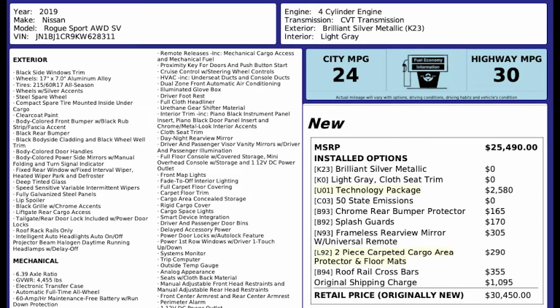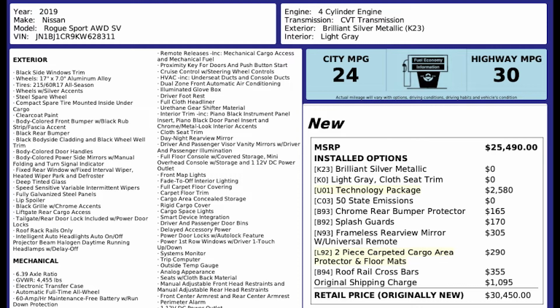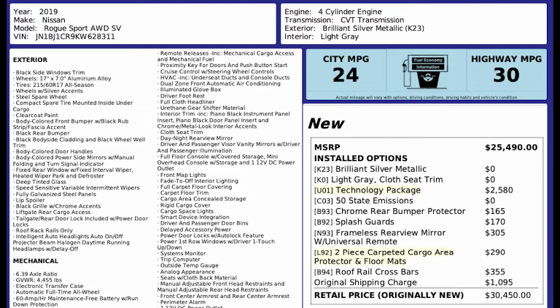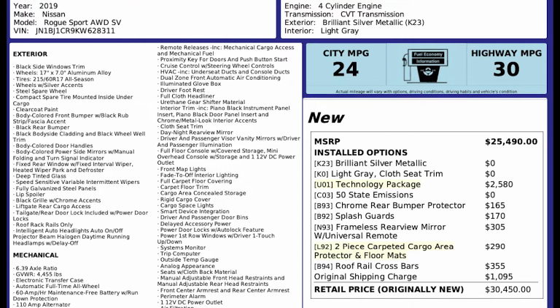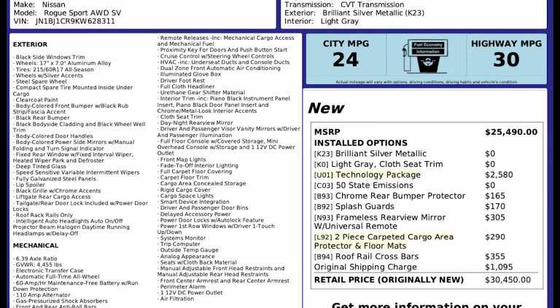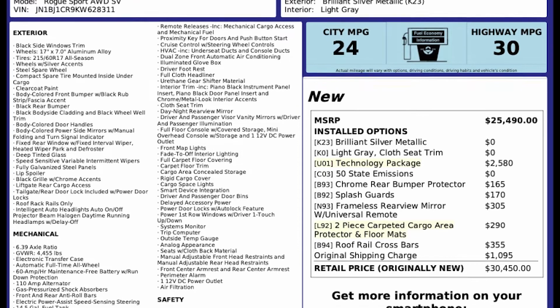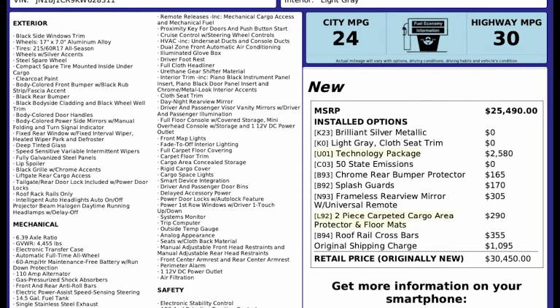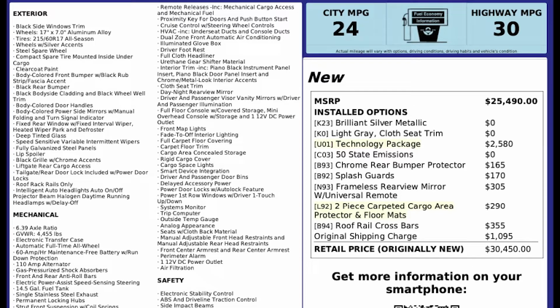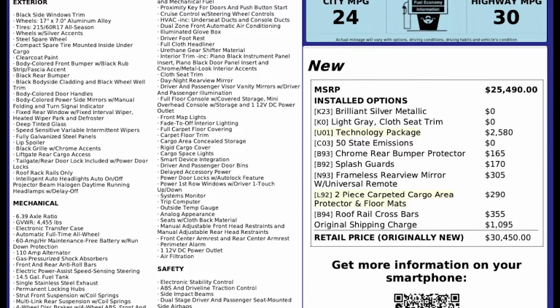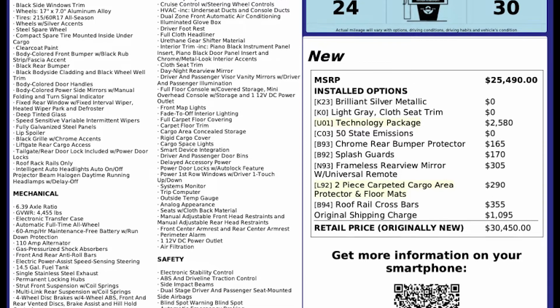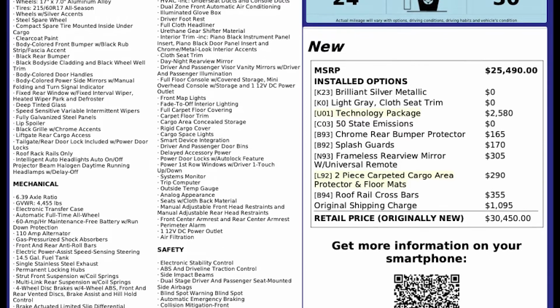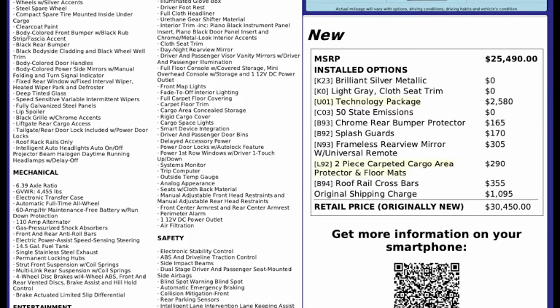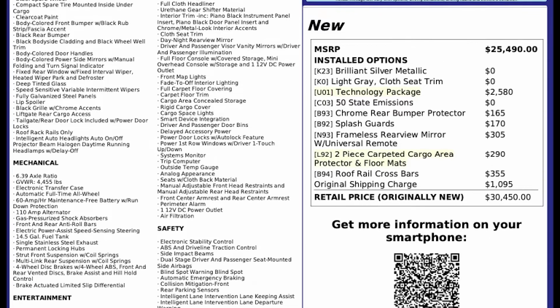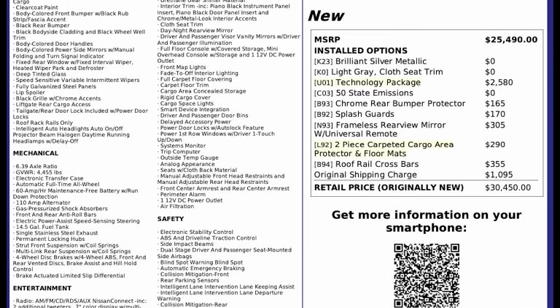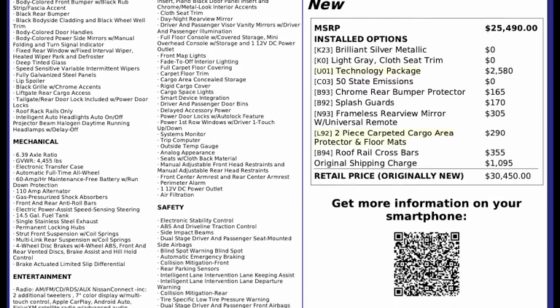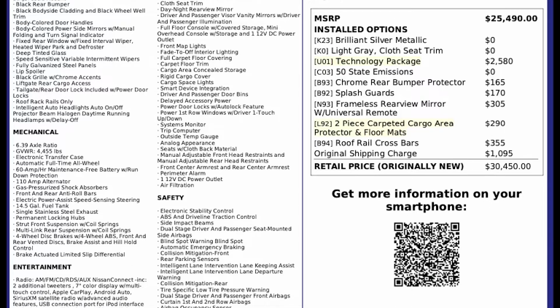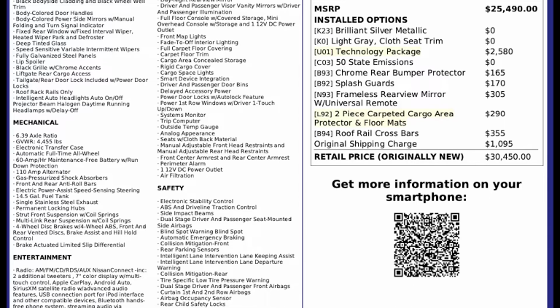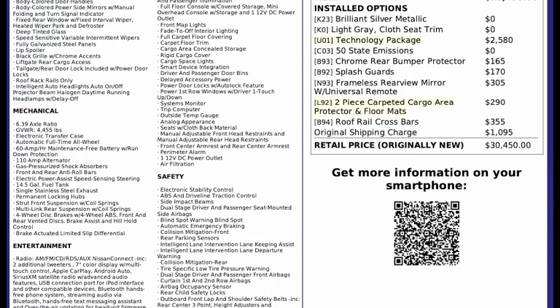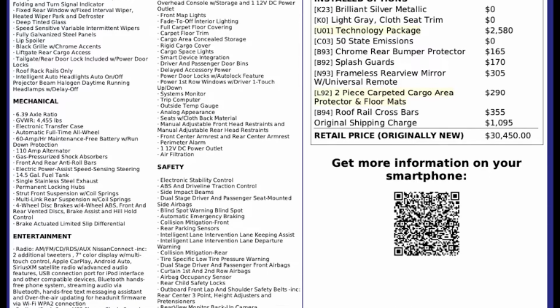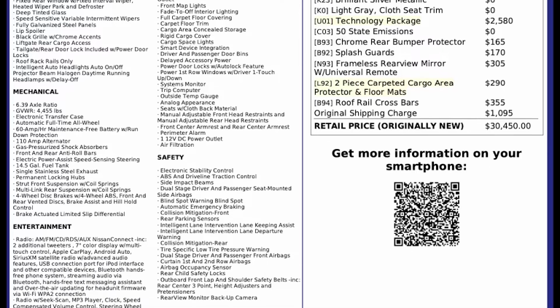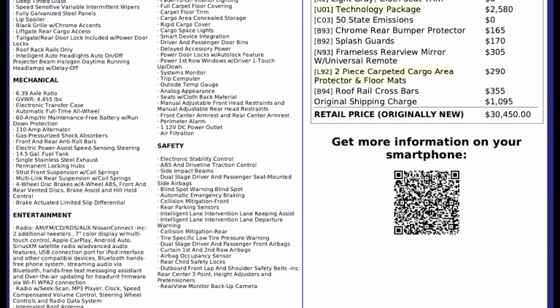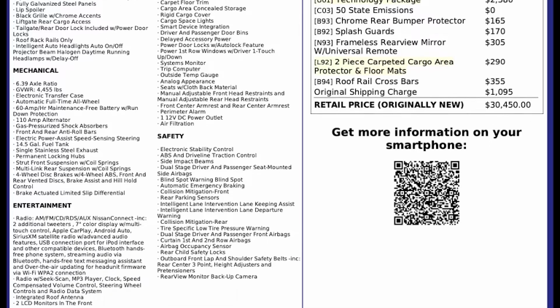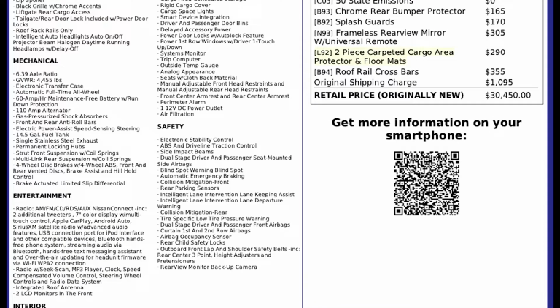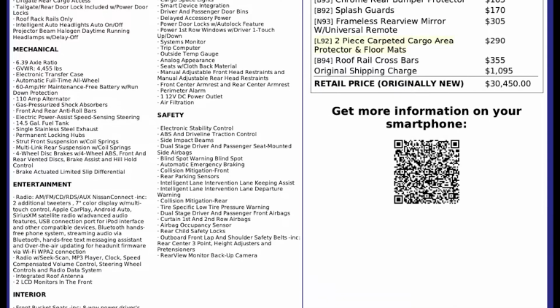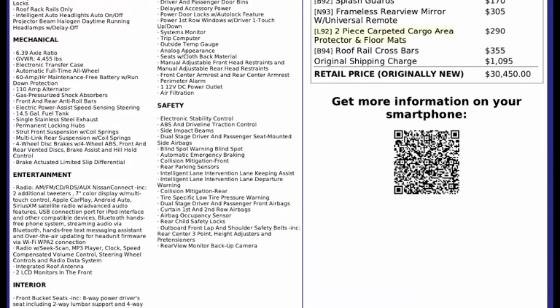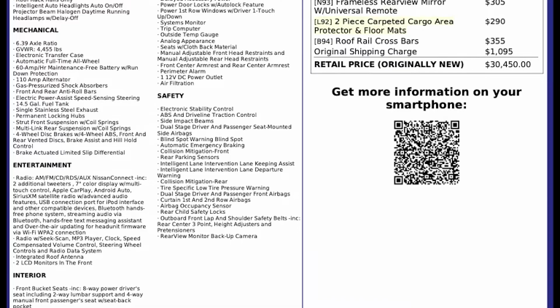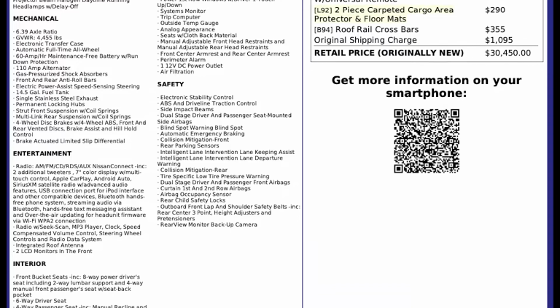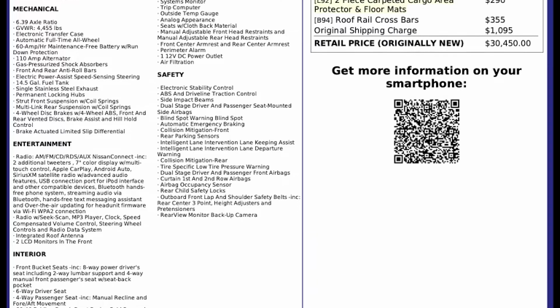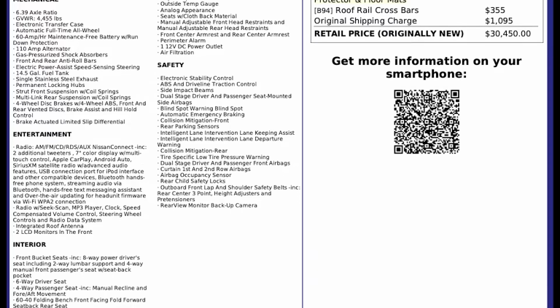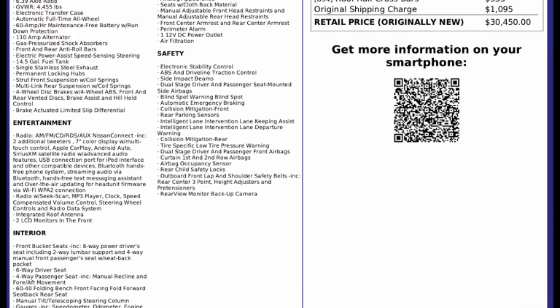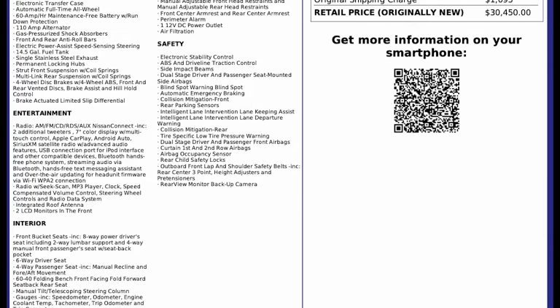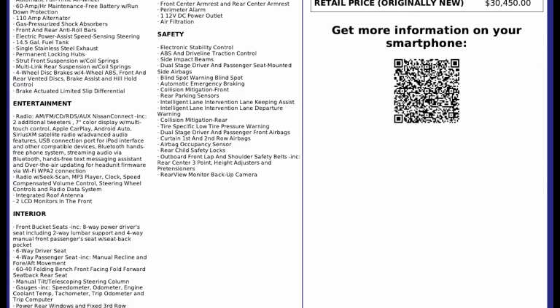In the spirit of full disclosure, here is a copy of the original label for your vehicle so you can see what it was equipped with straight out of the factory.